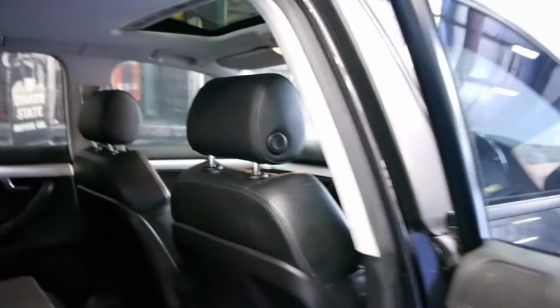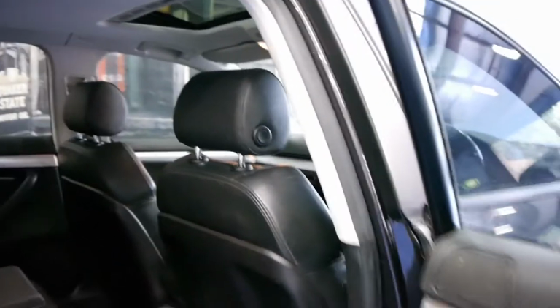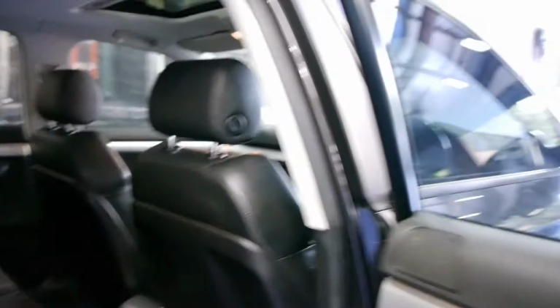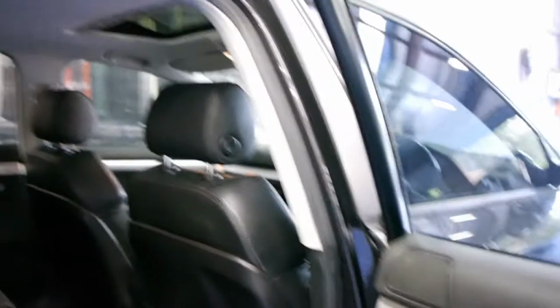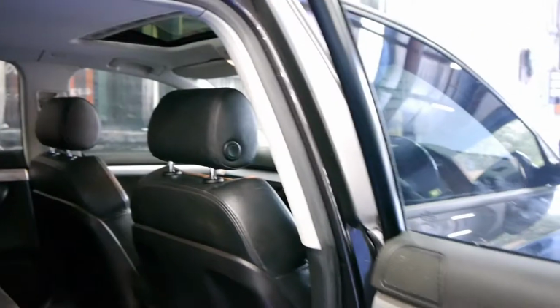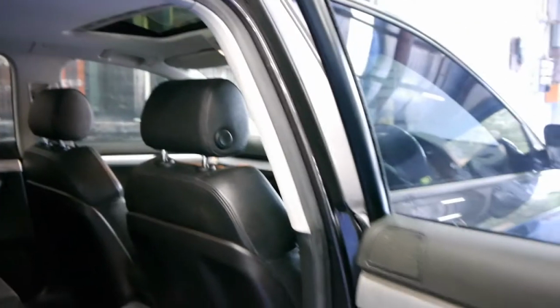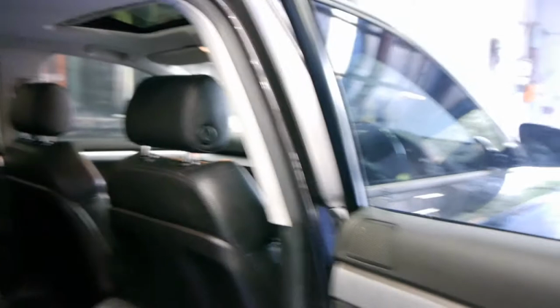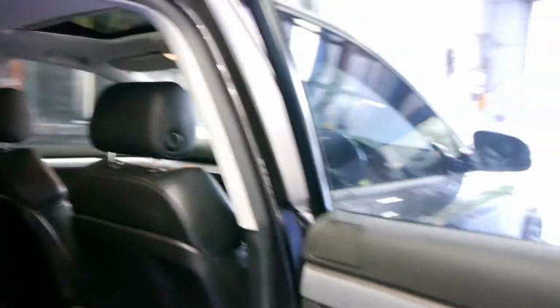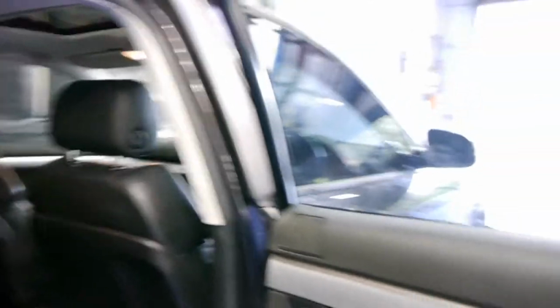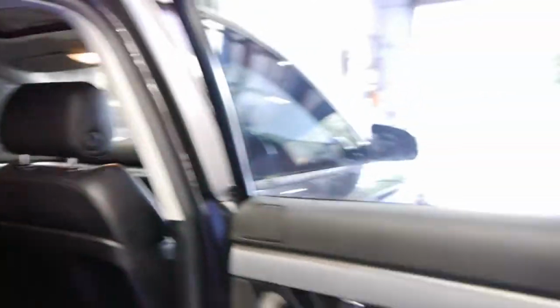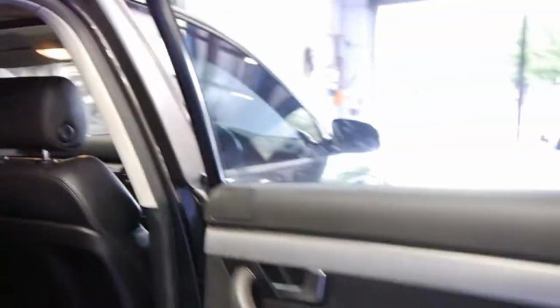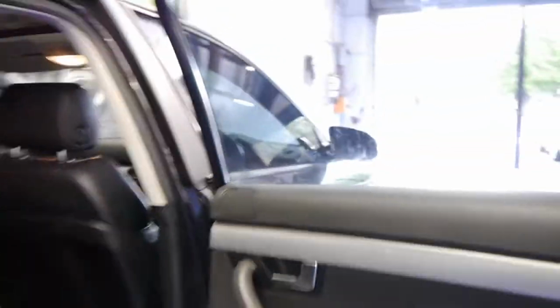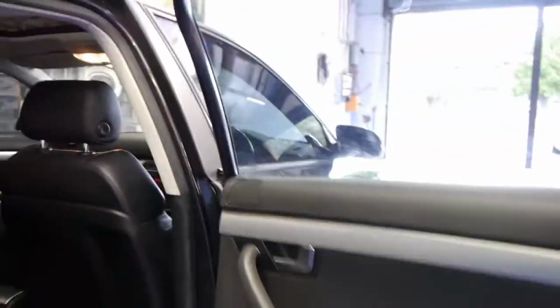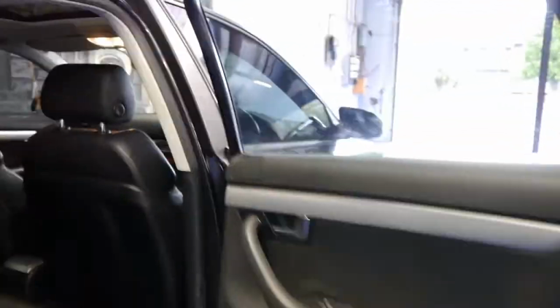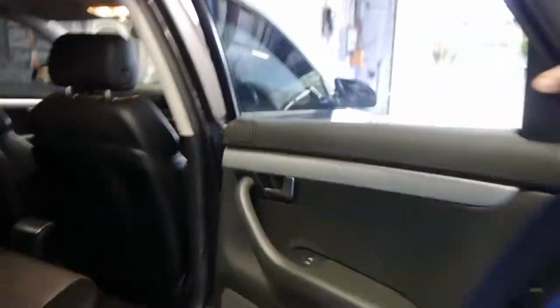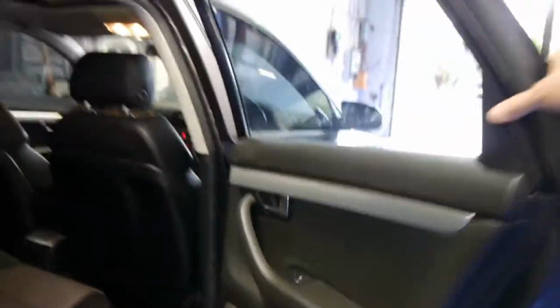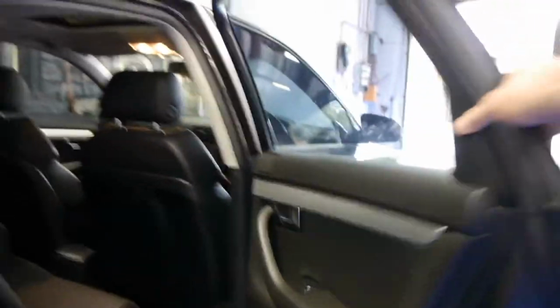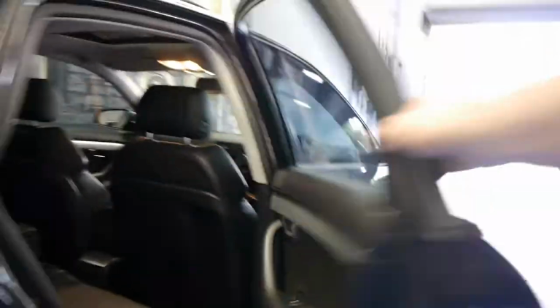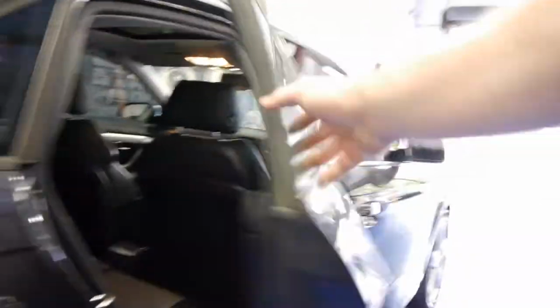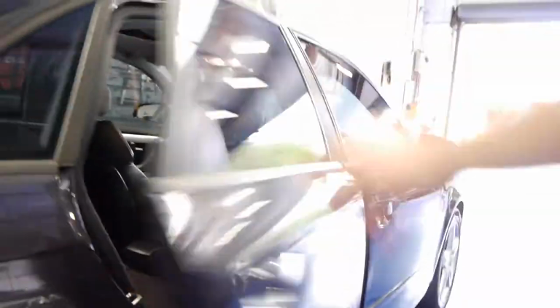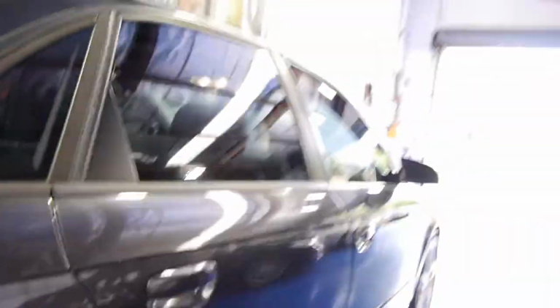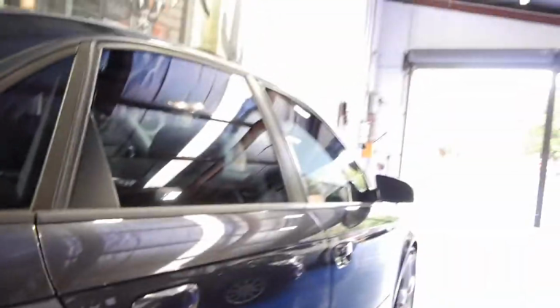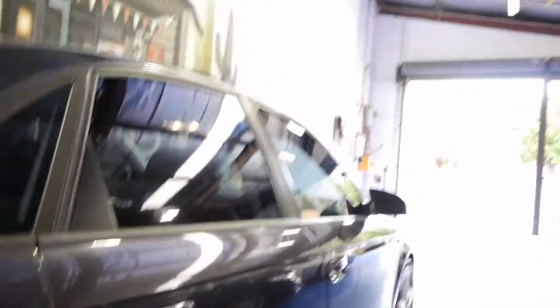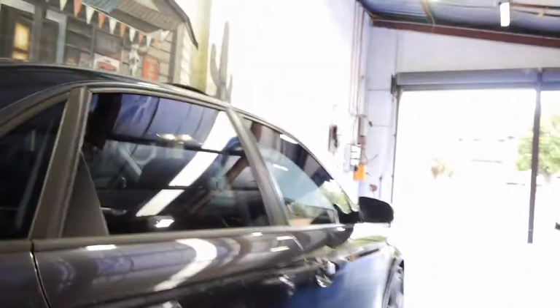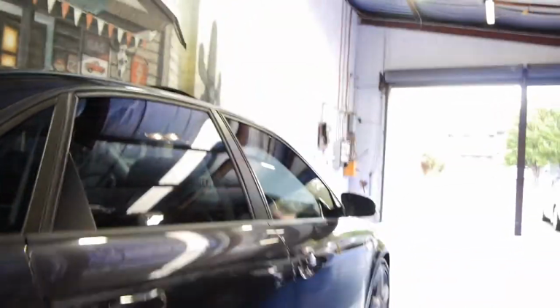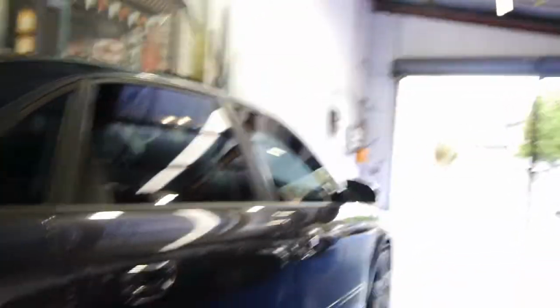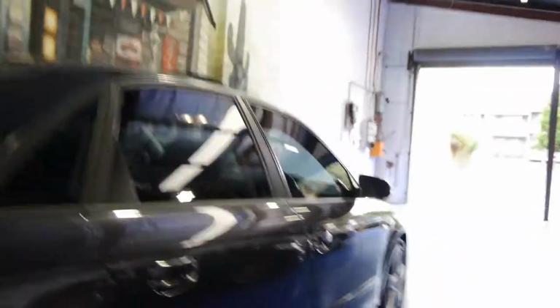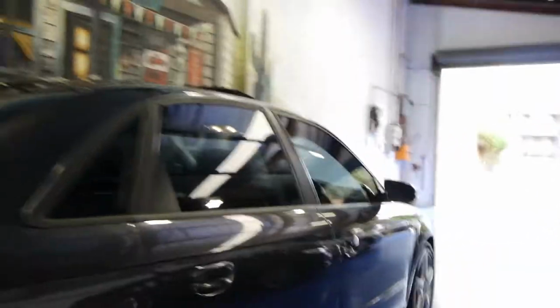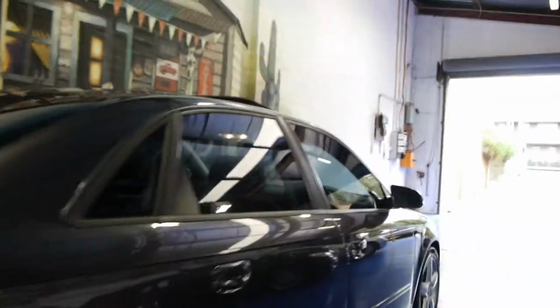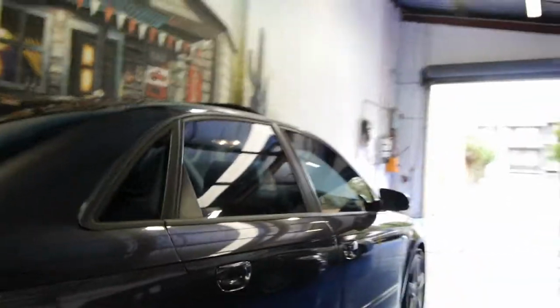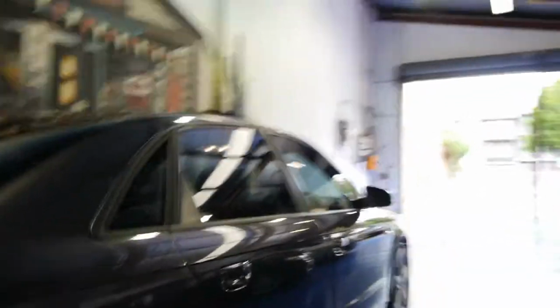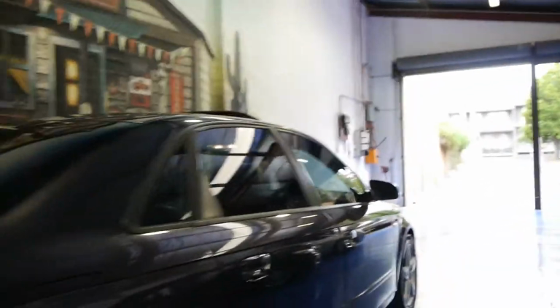The back seat doesn't look like it's ever been sat in — it's in very good condition. As you'd expect, the front seats are also in very good condition.